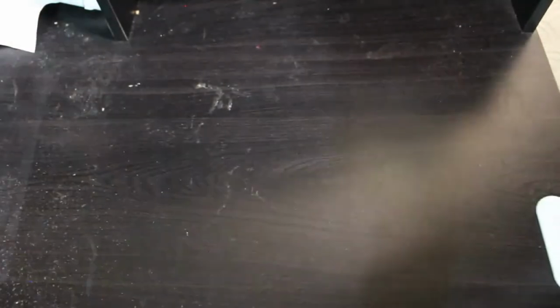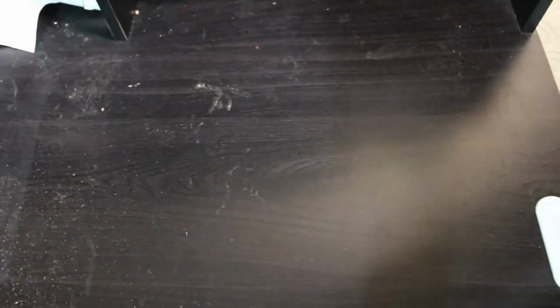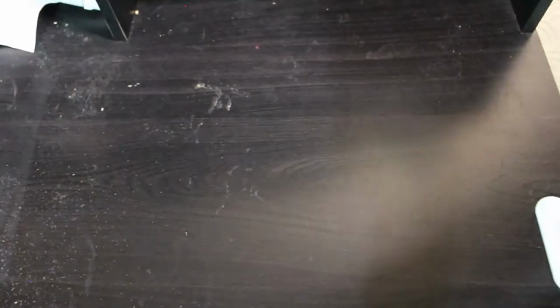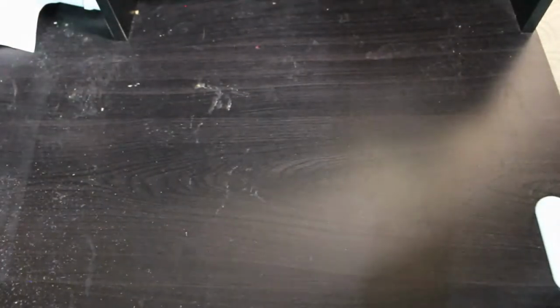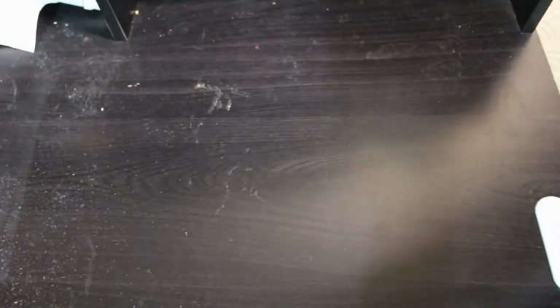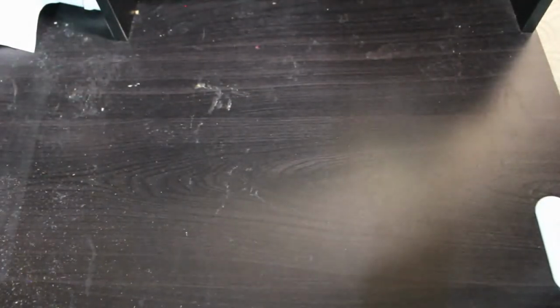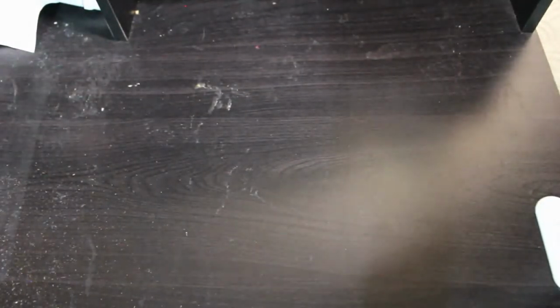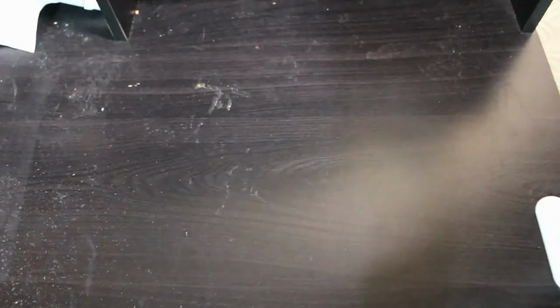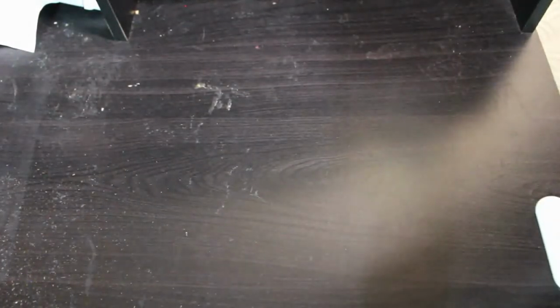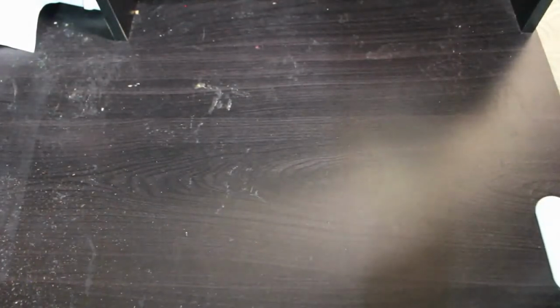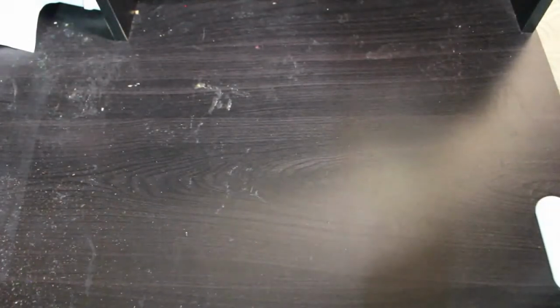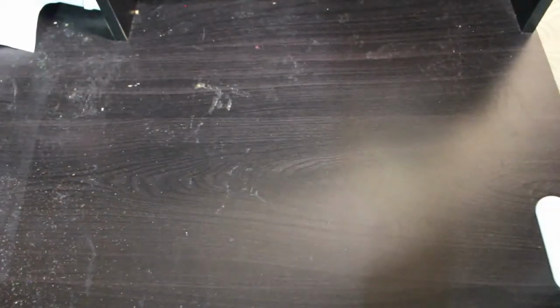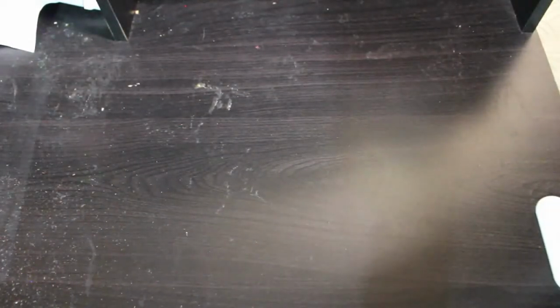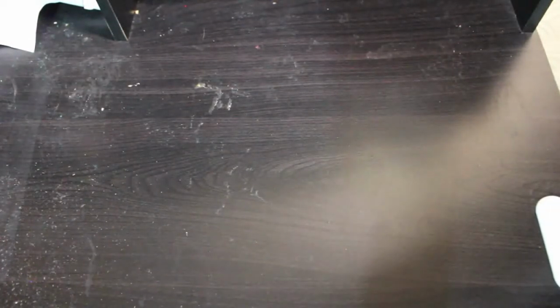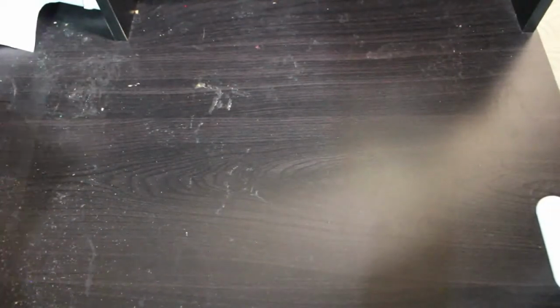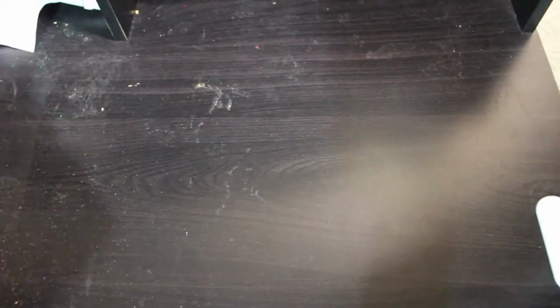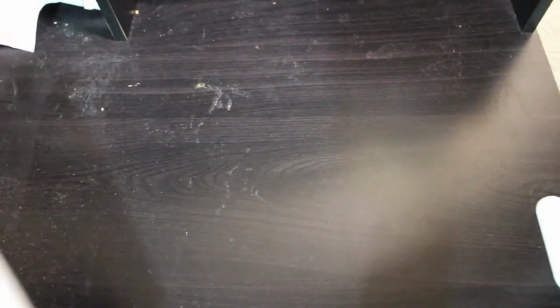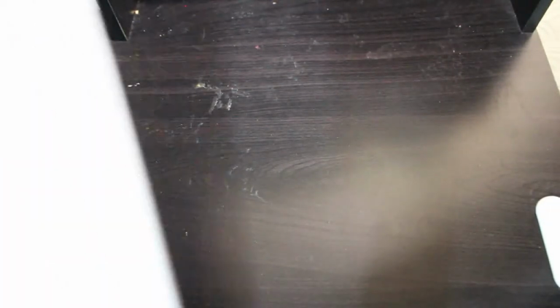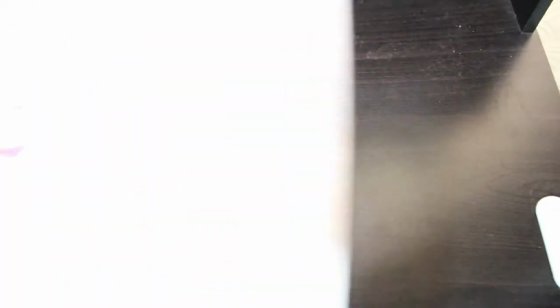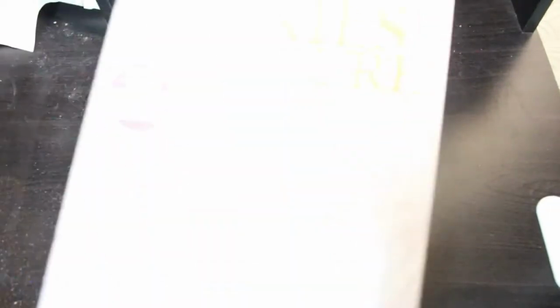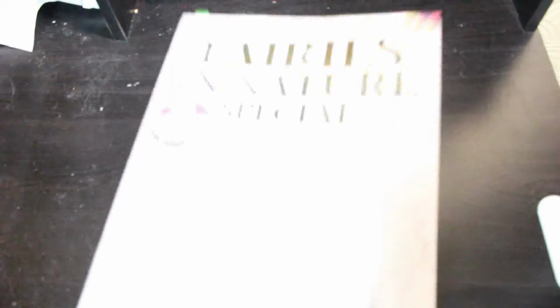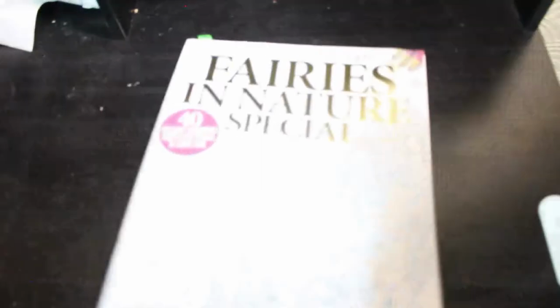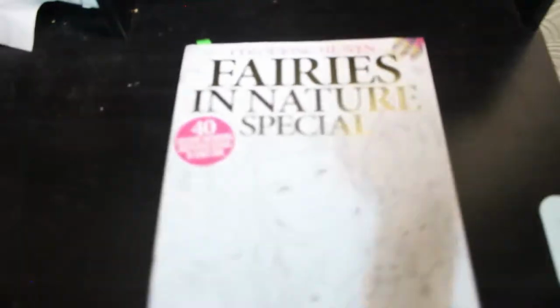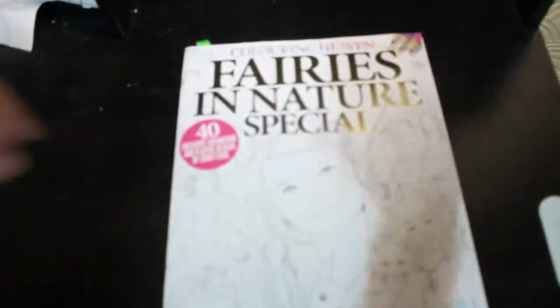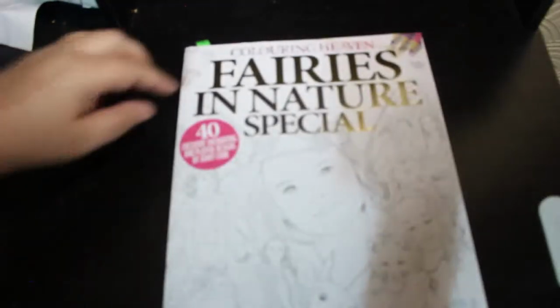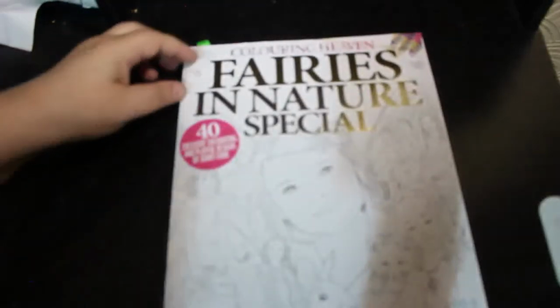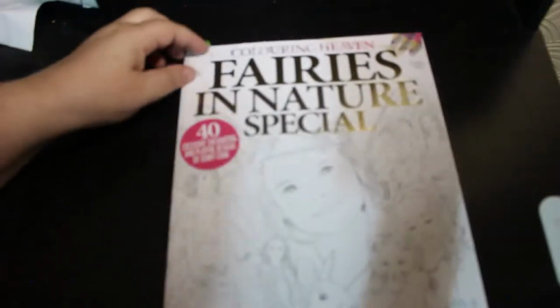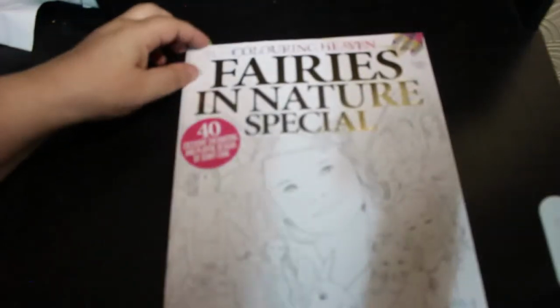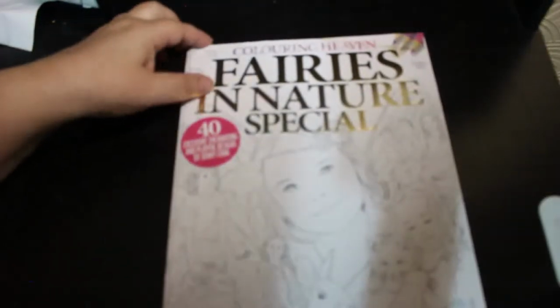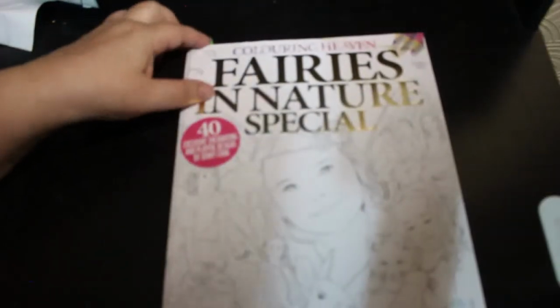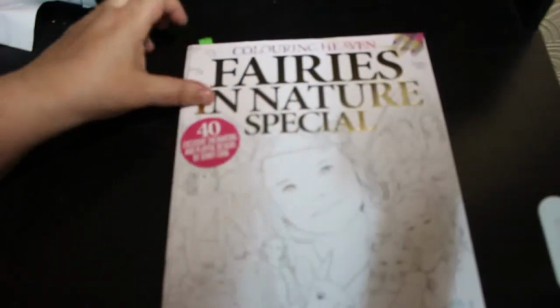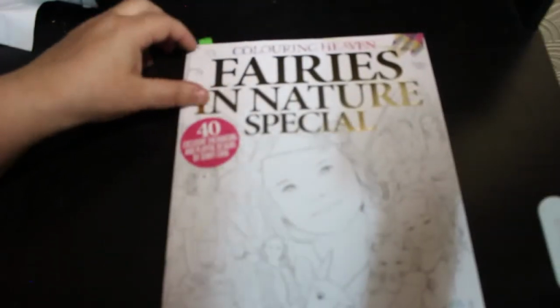Another one that's been hanging around for a while is Furries in Nature Special from Colour in Heaven.